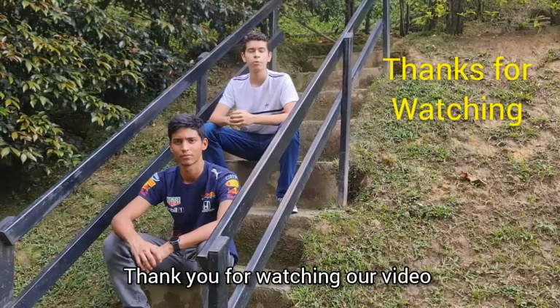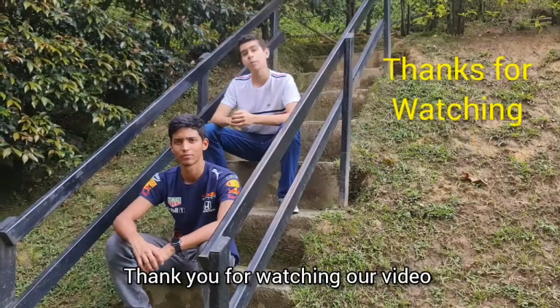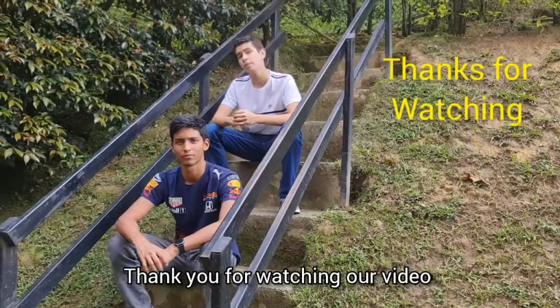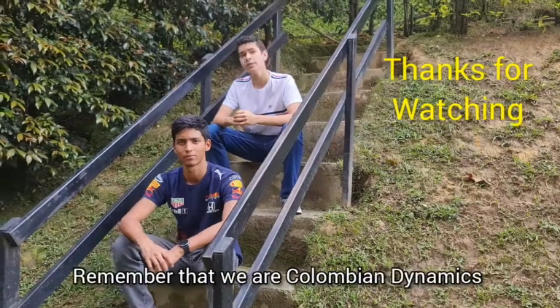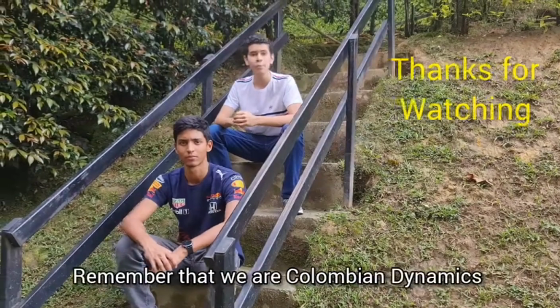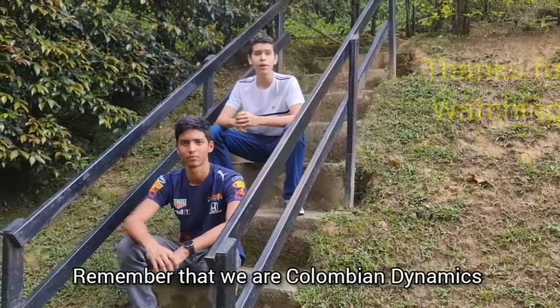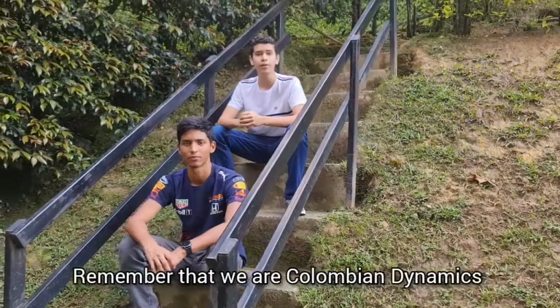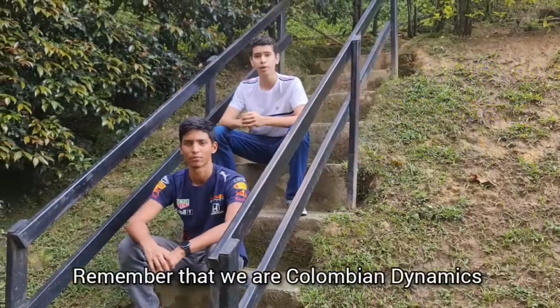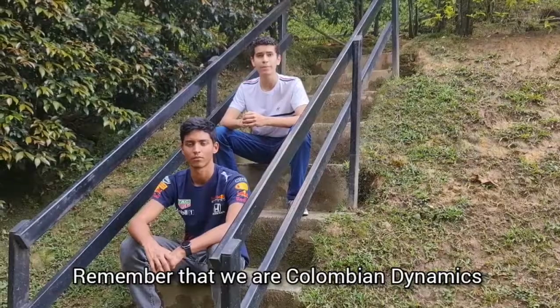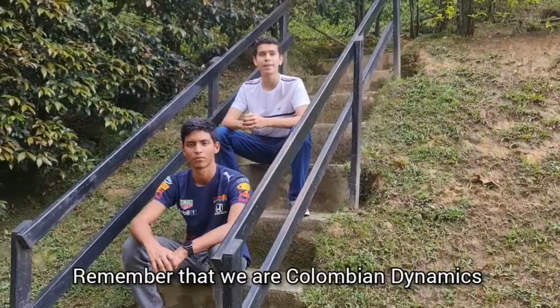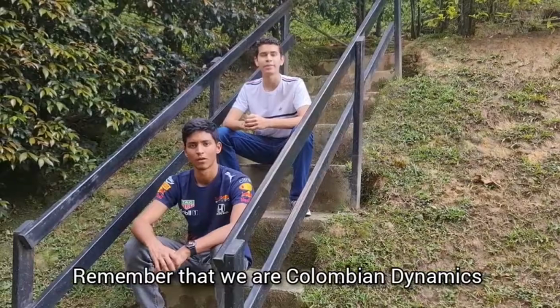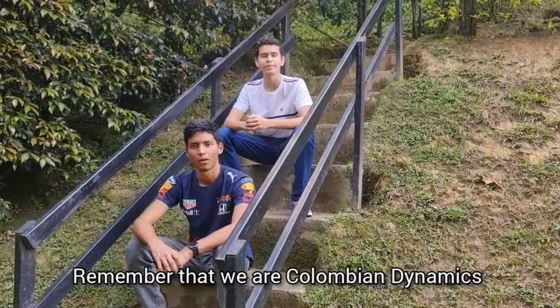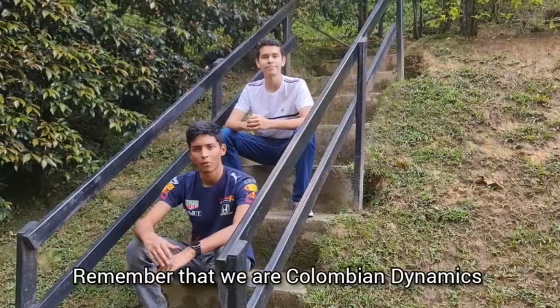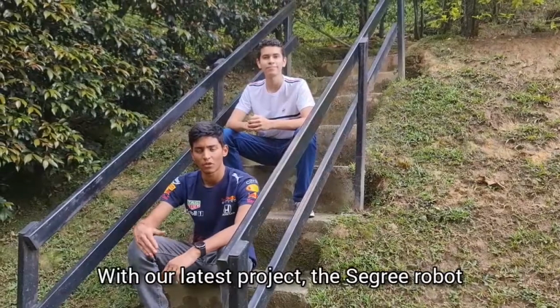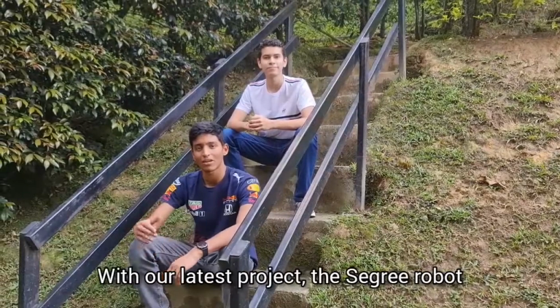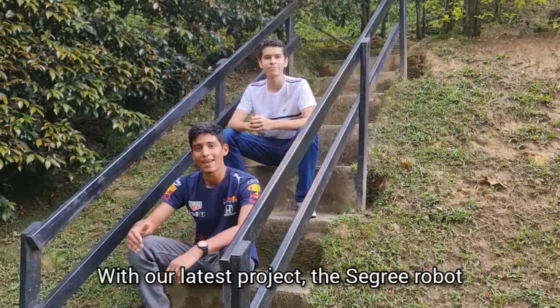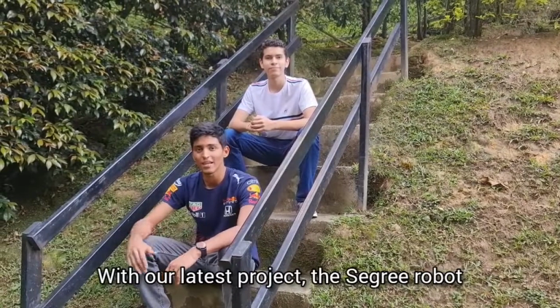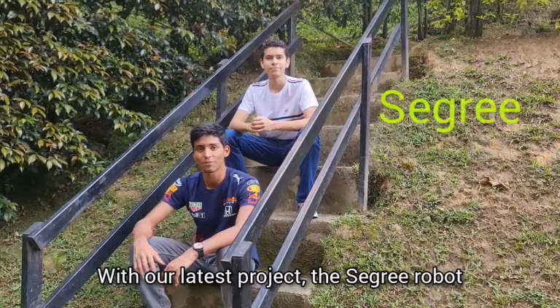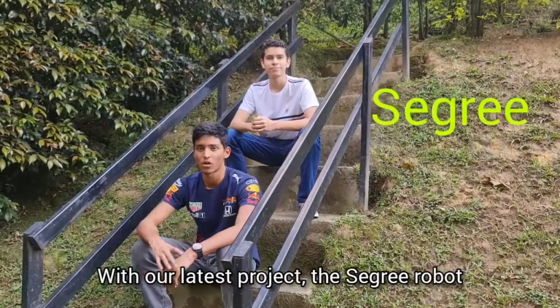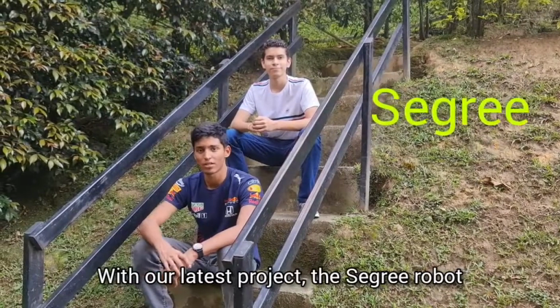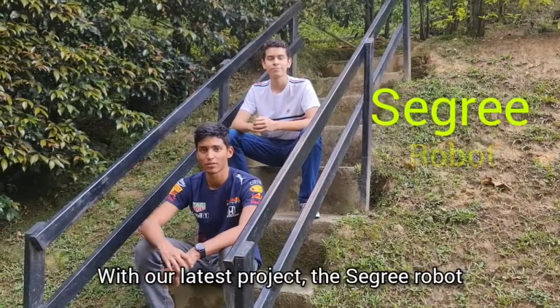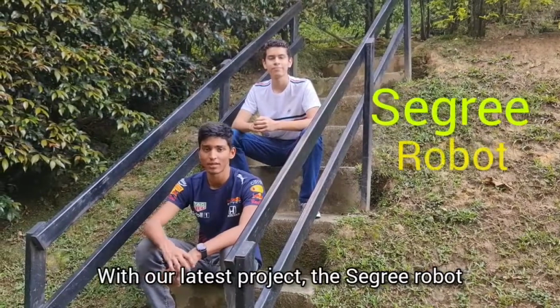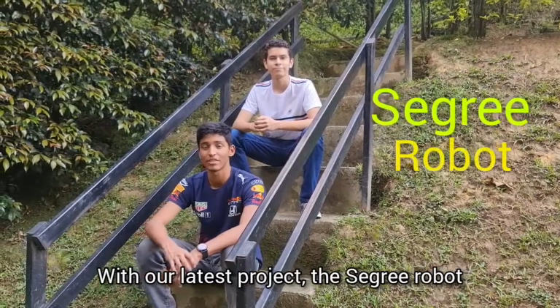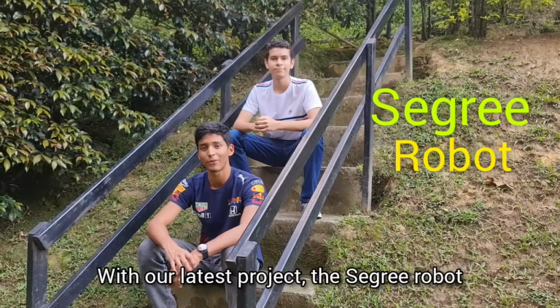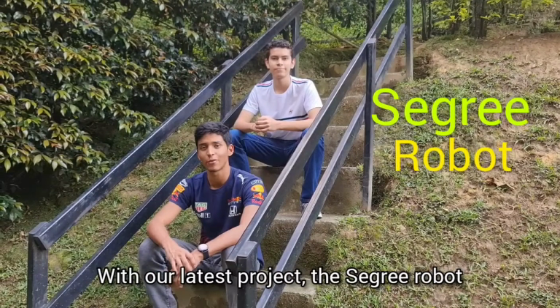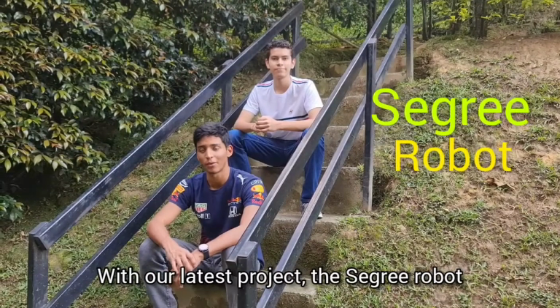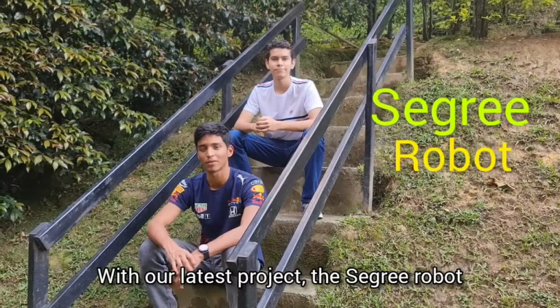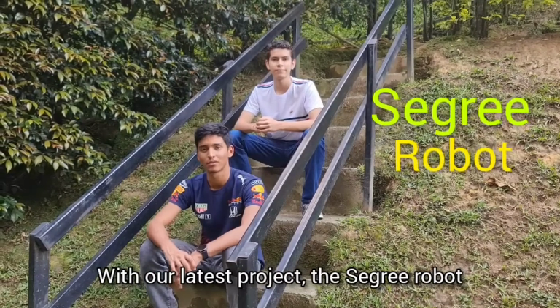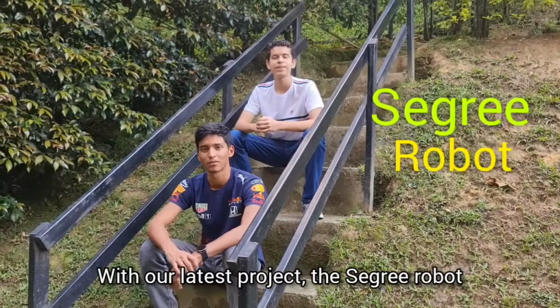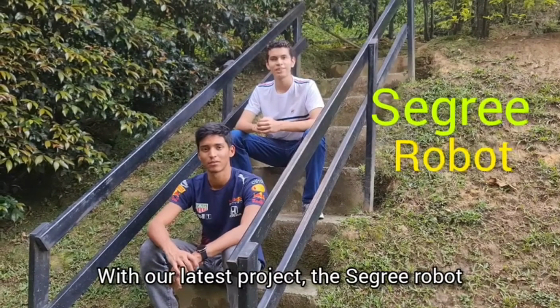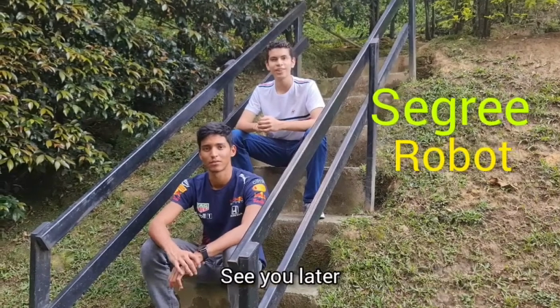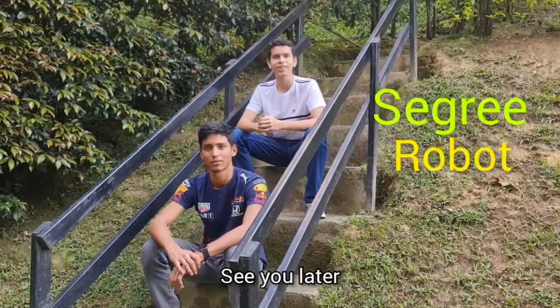Remember that we are Columbia Dynamics. With our latest project, the Sigri Robot. See you later.